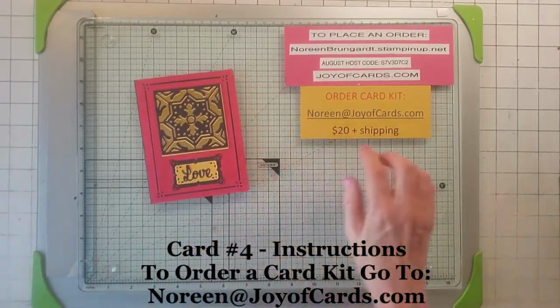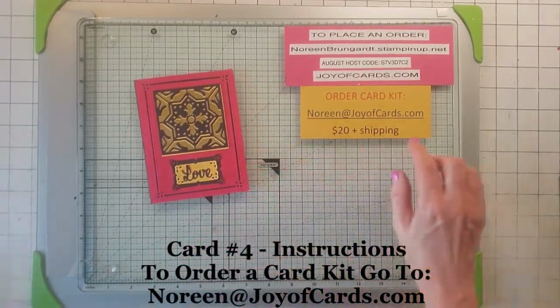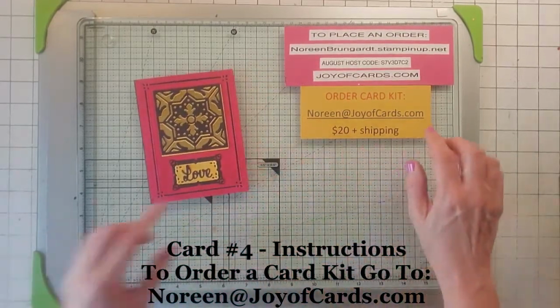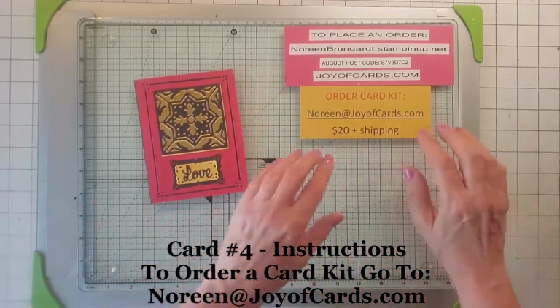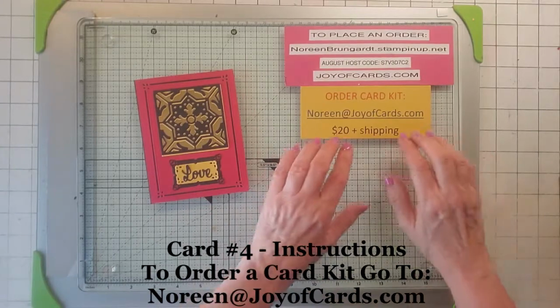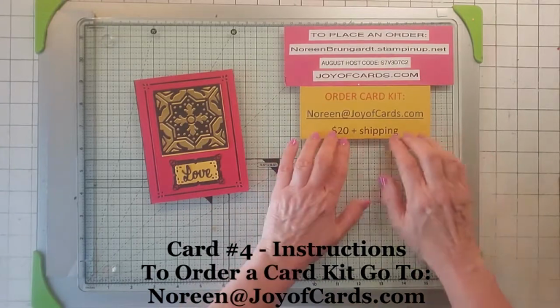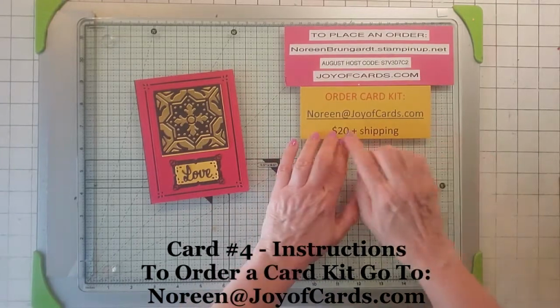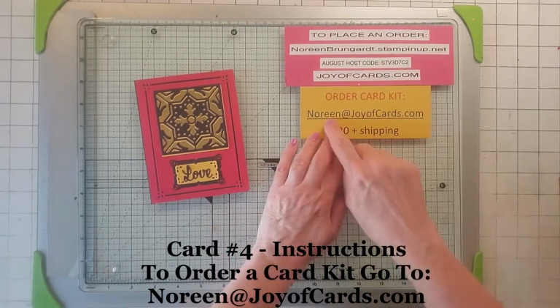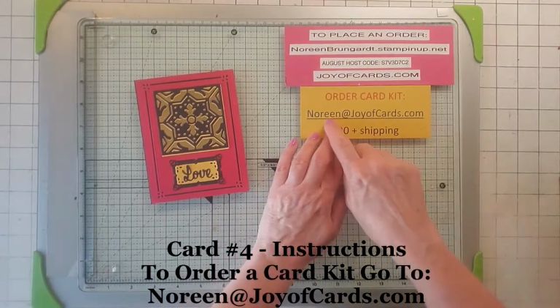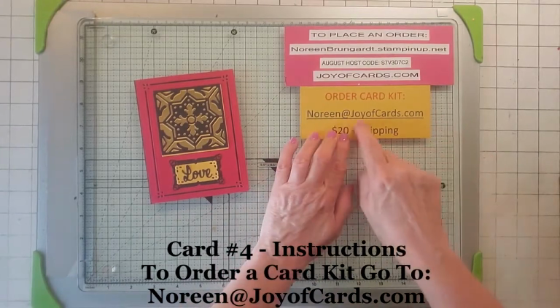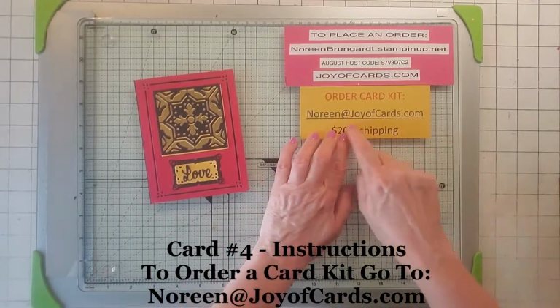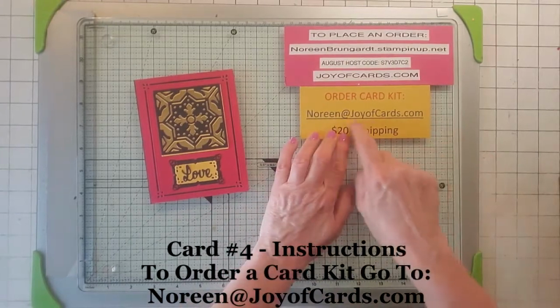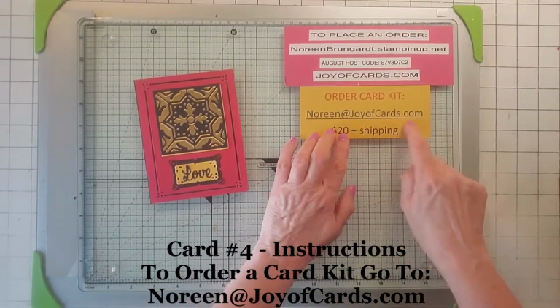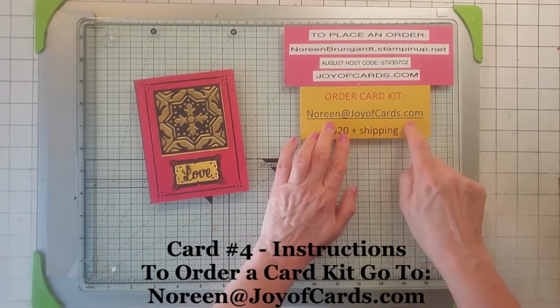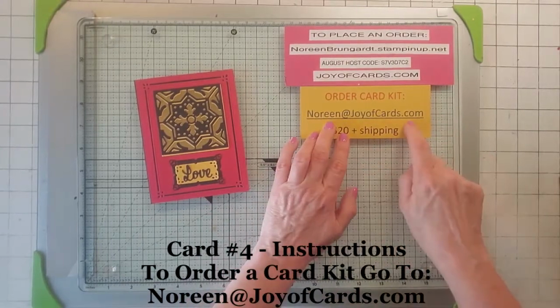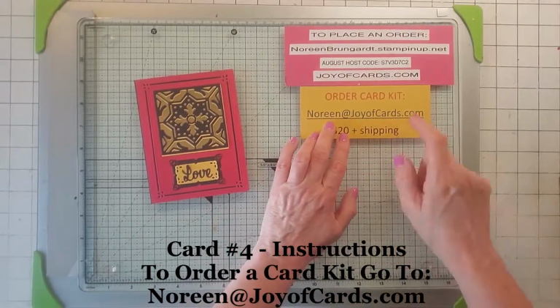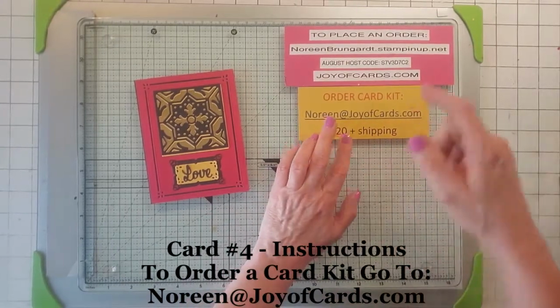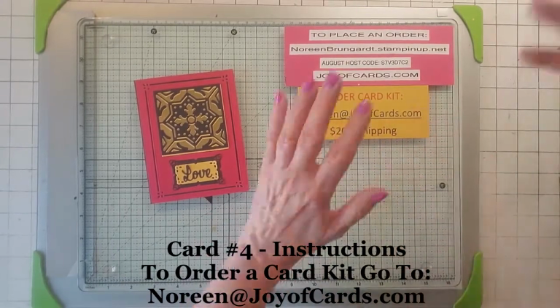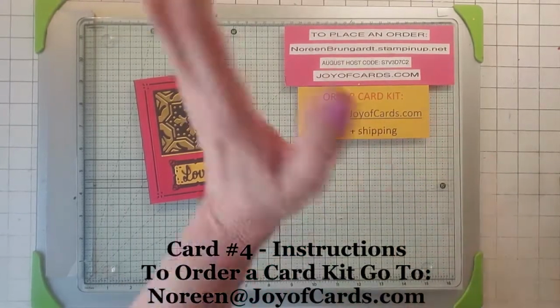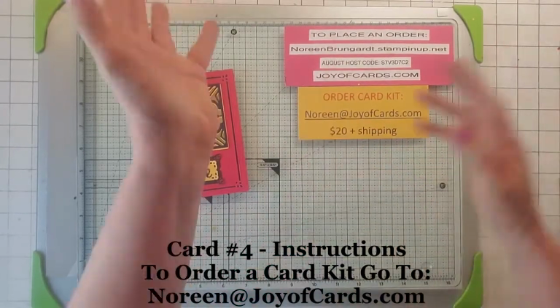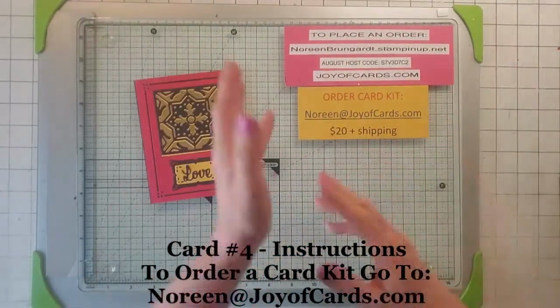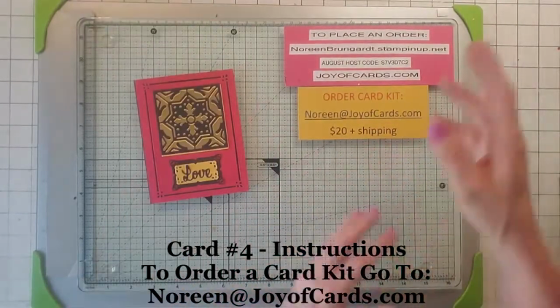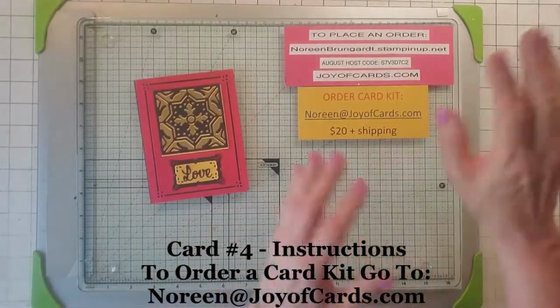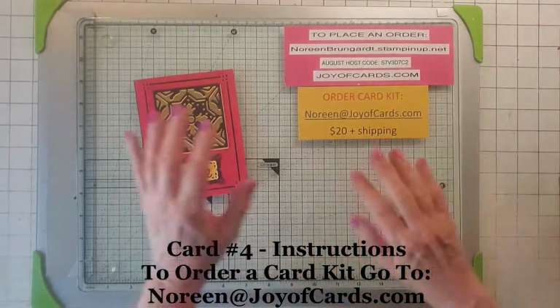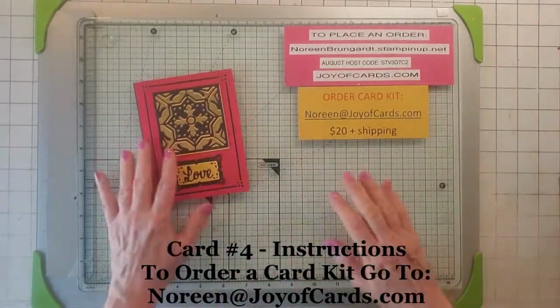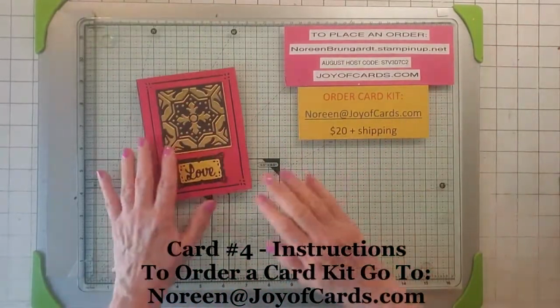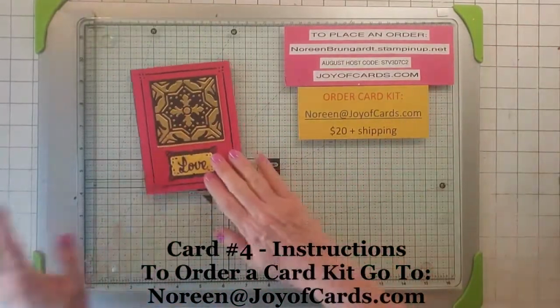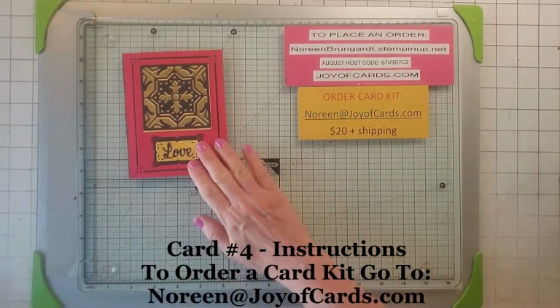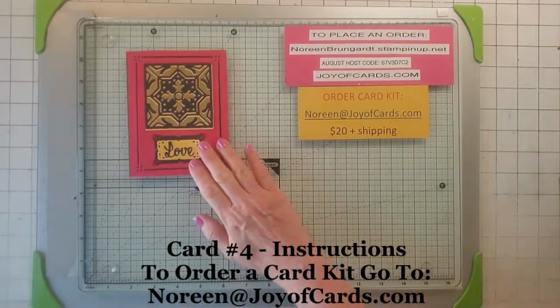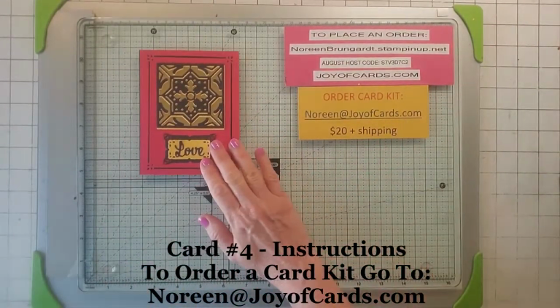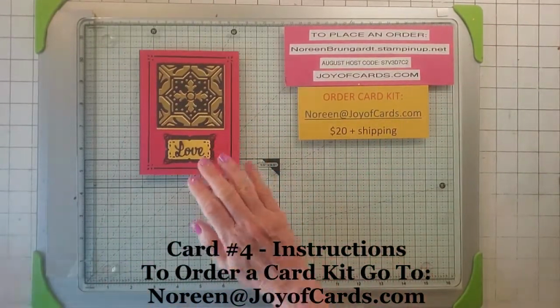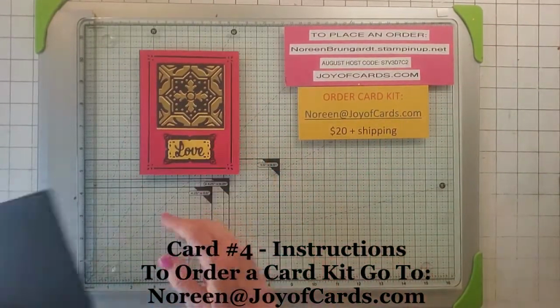To order the card kits, you need to email me and say you'd like a card kit, and then I'll talk to you. So let's start.